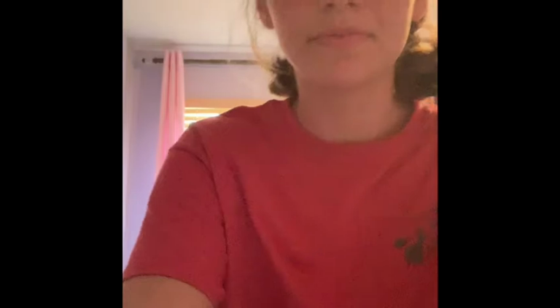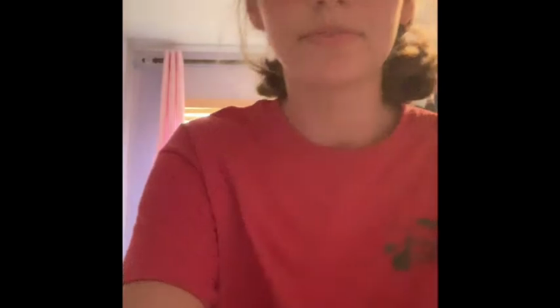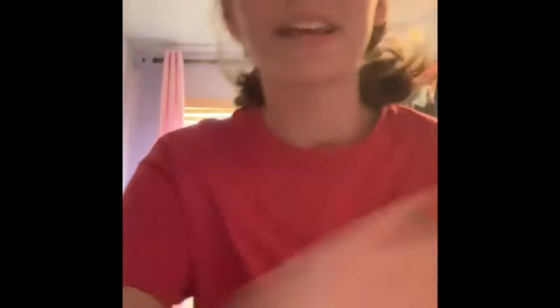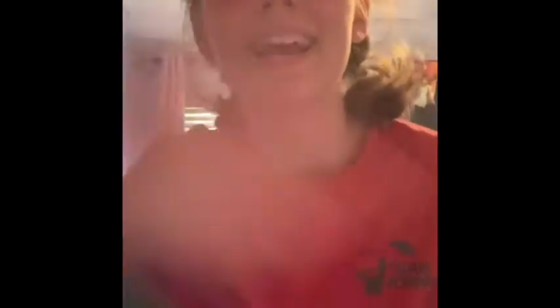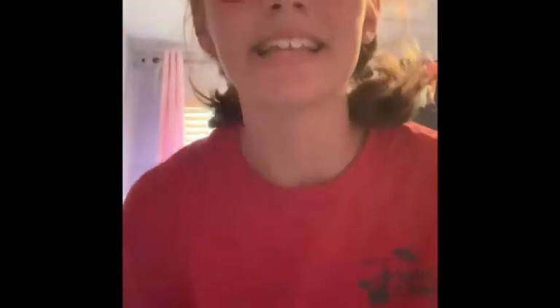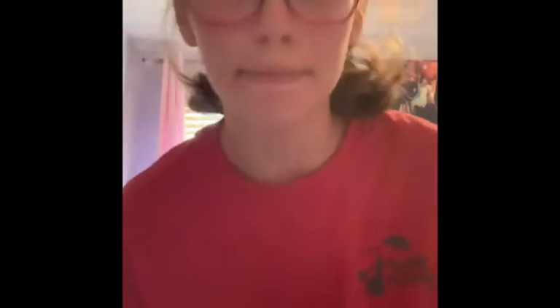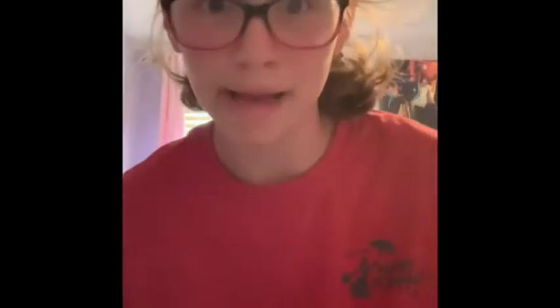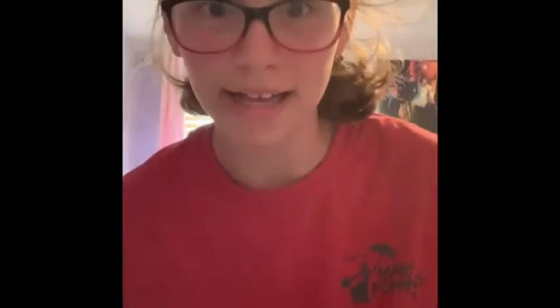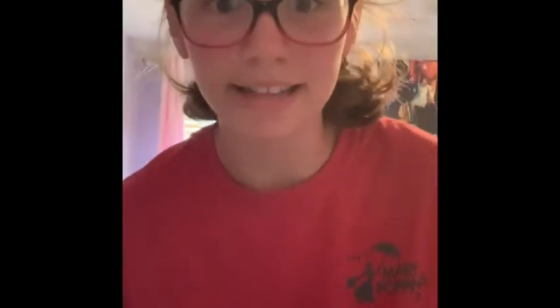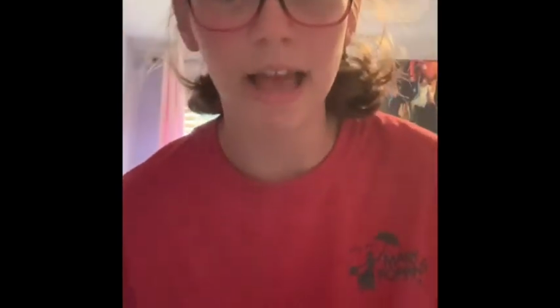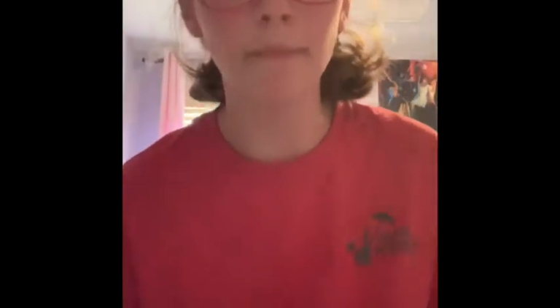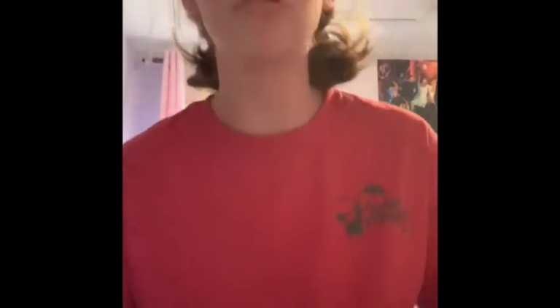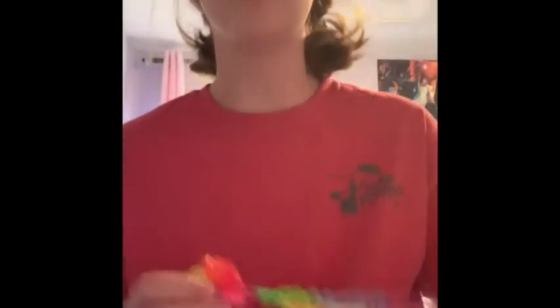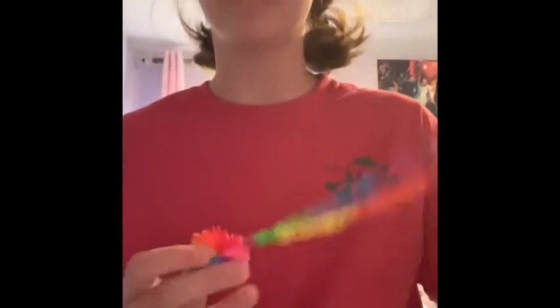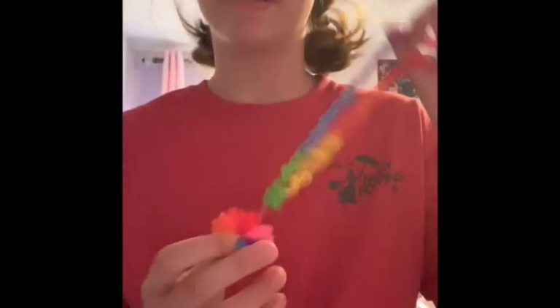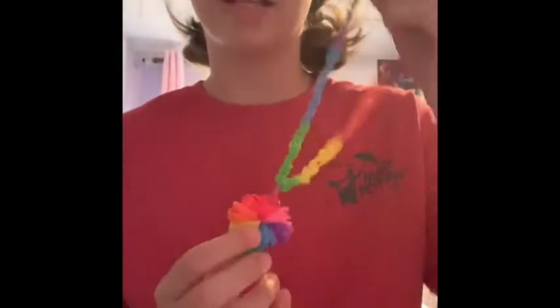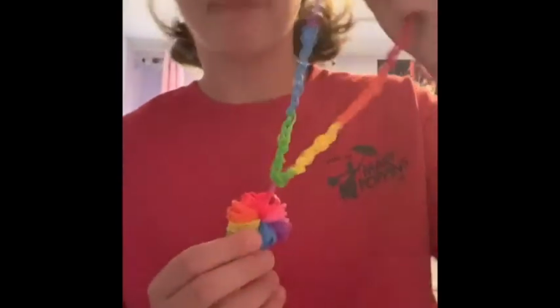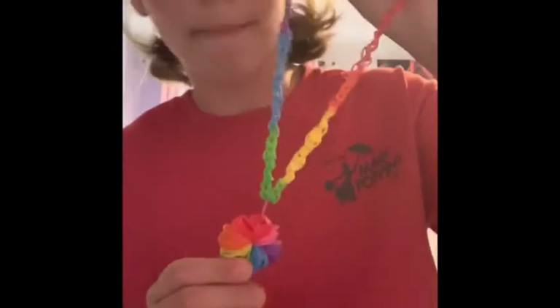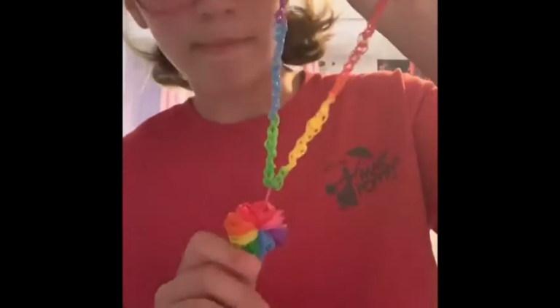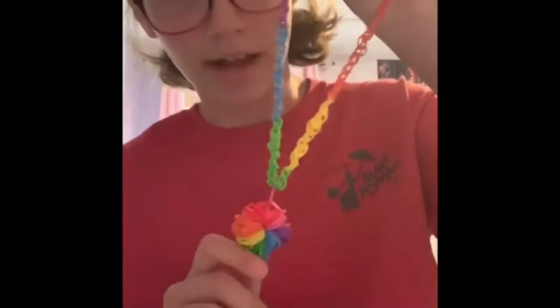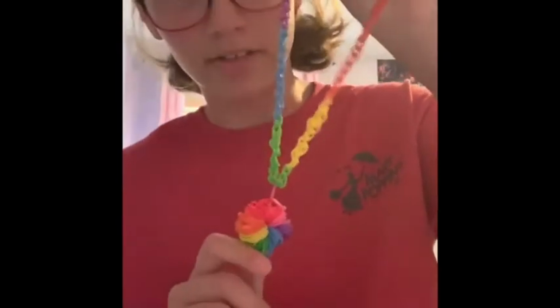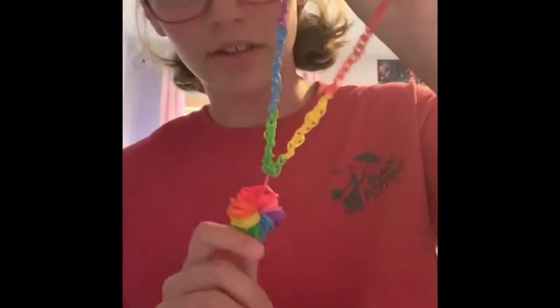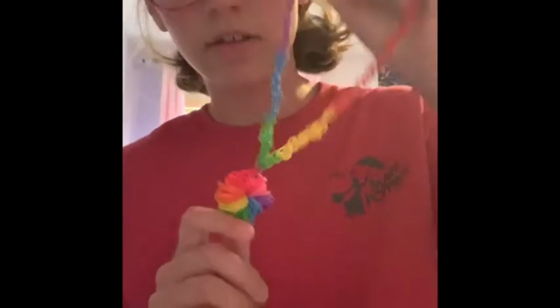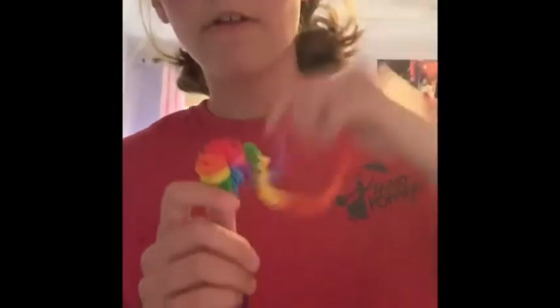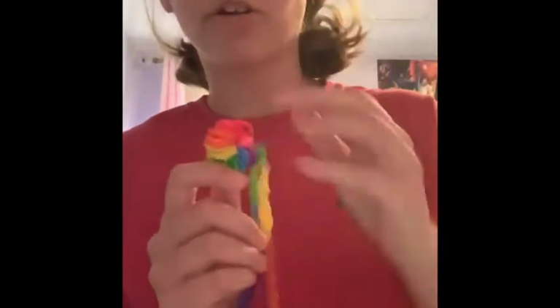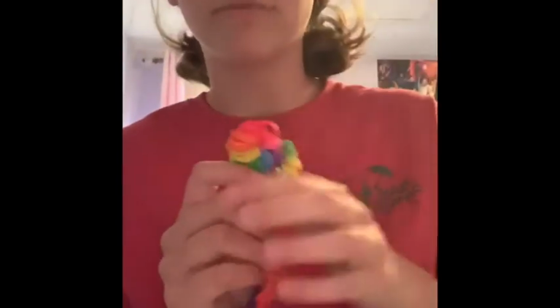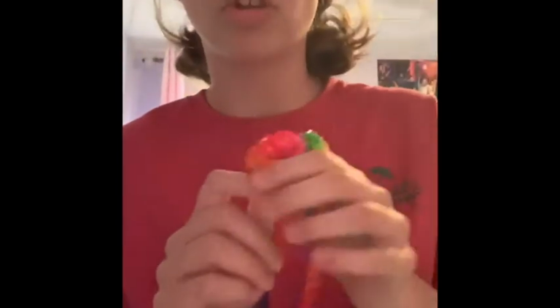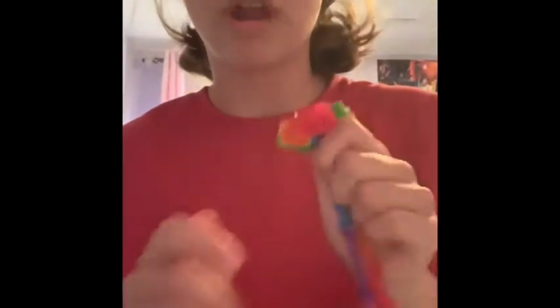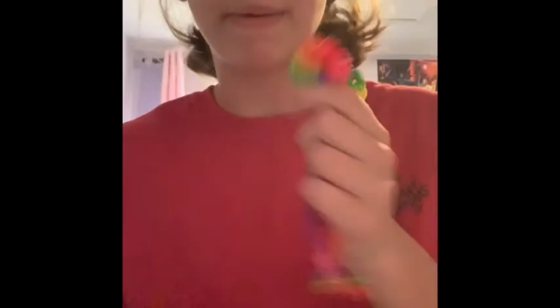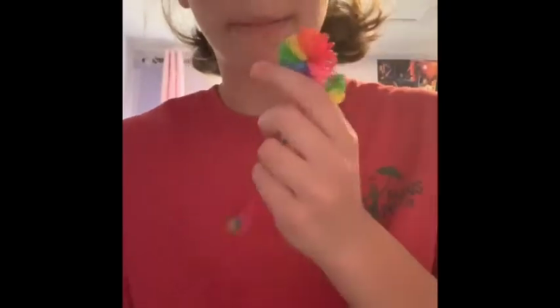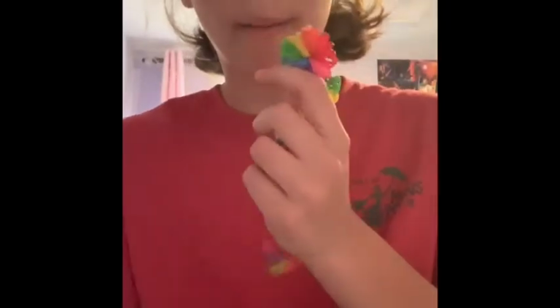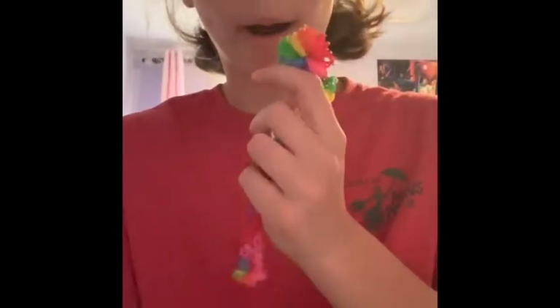Hey guys, I'm back and today I'm going to show you how to make these pom-pom necklaces. First, I'm going to show you how to make the pom-pom.